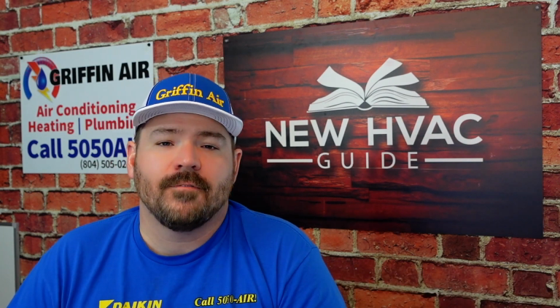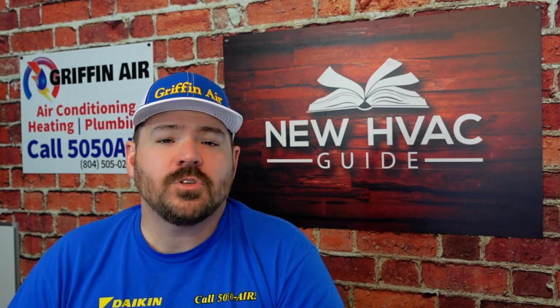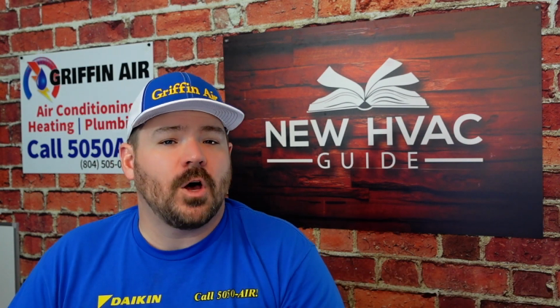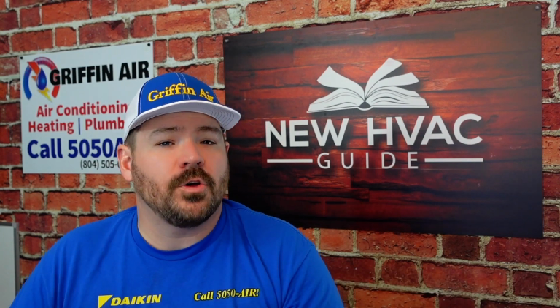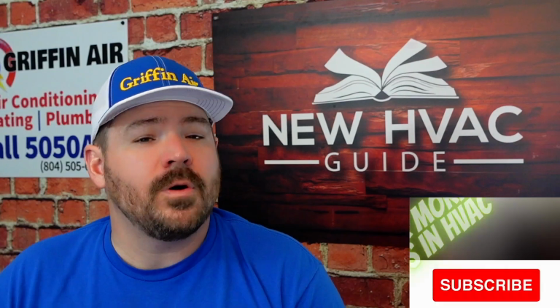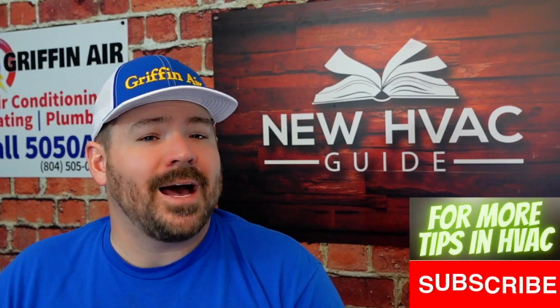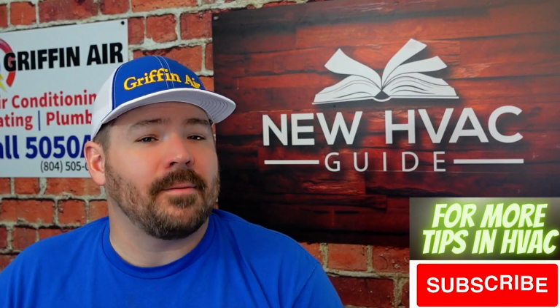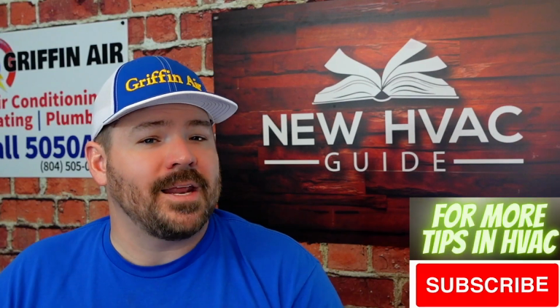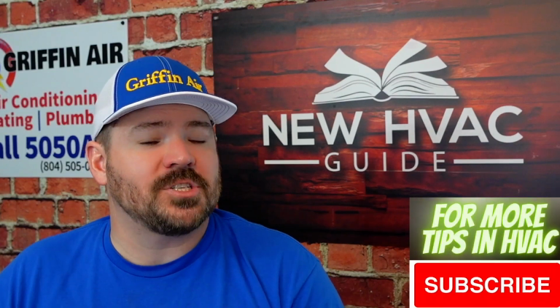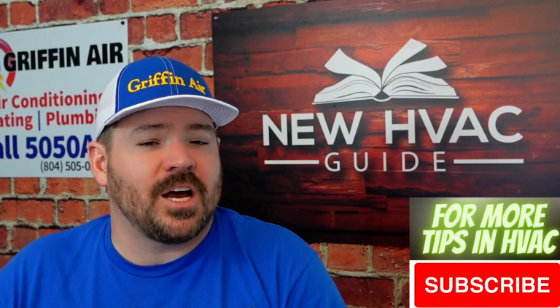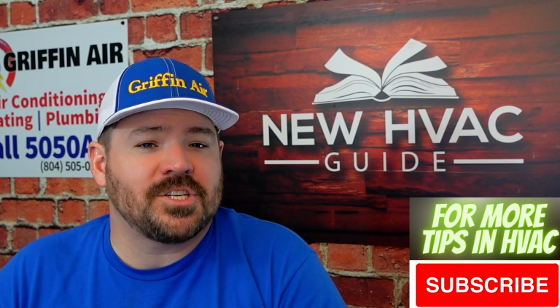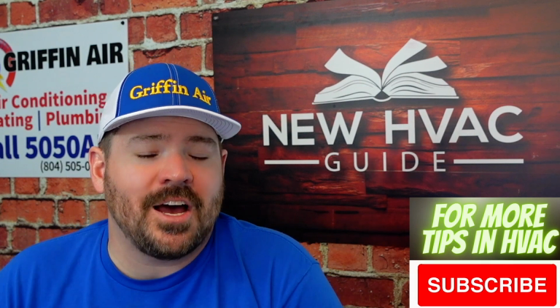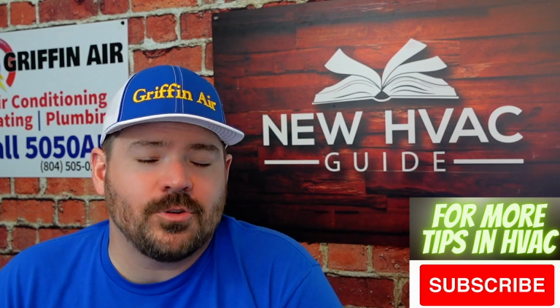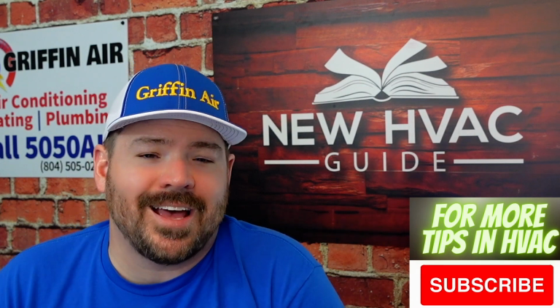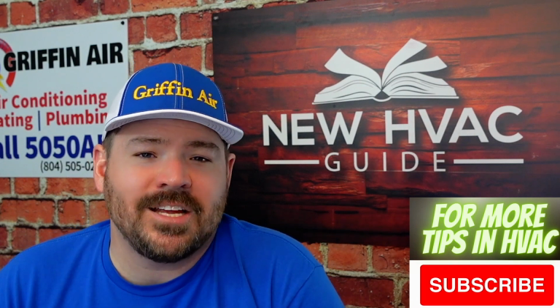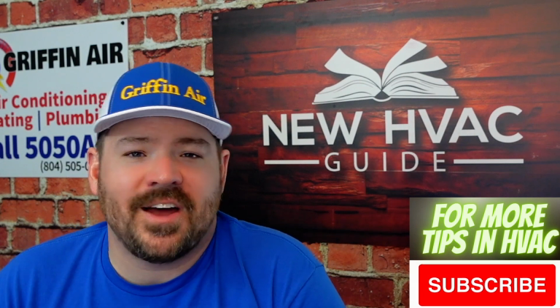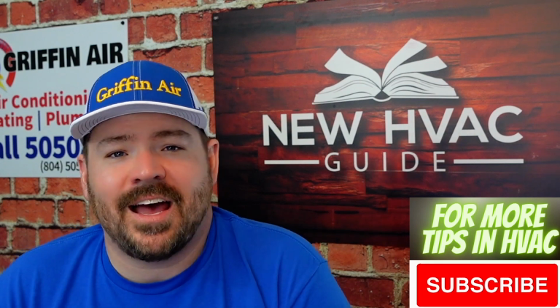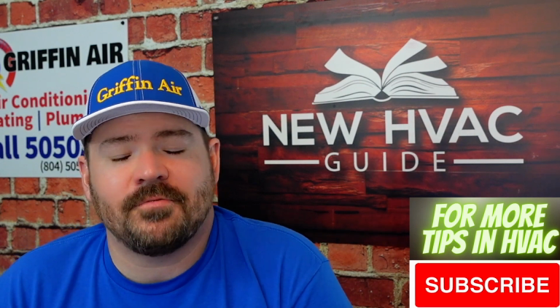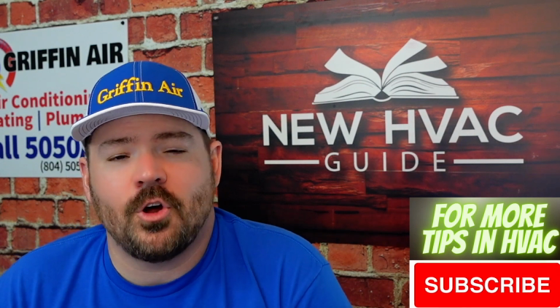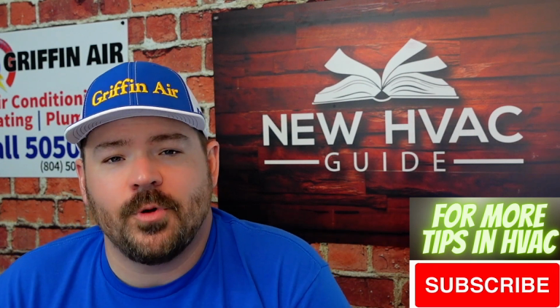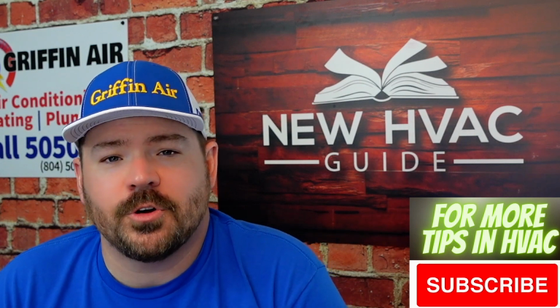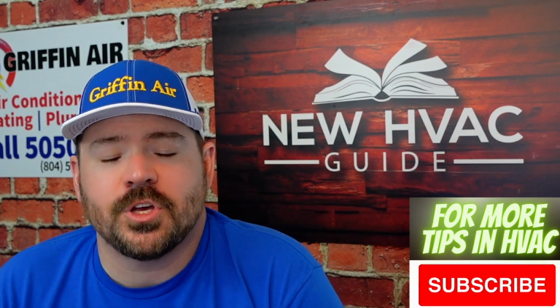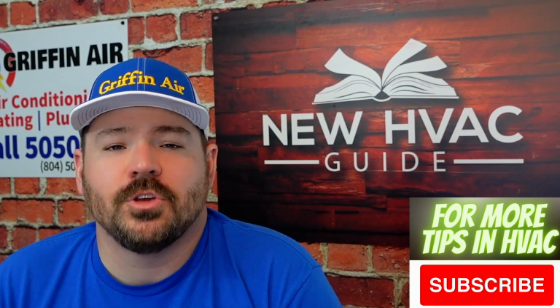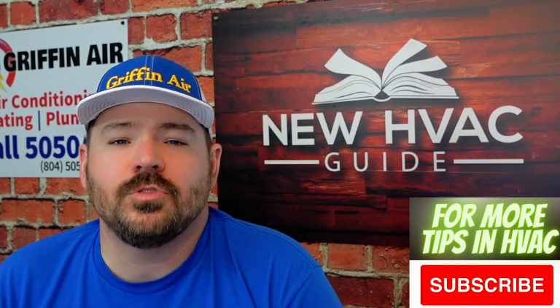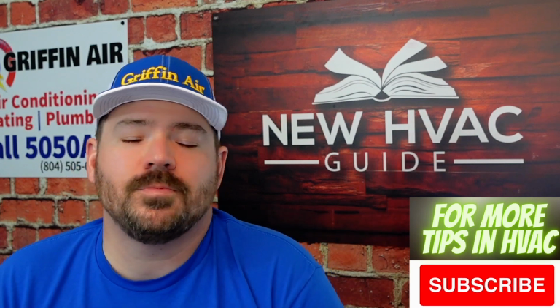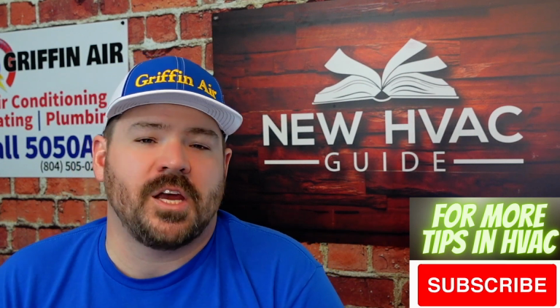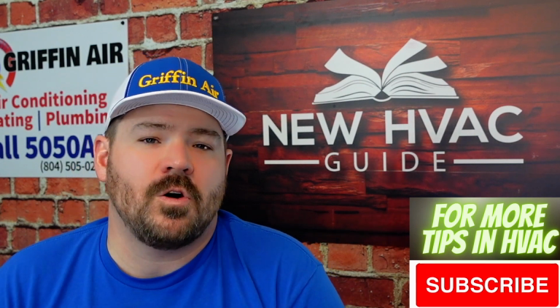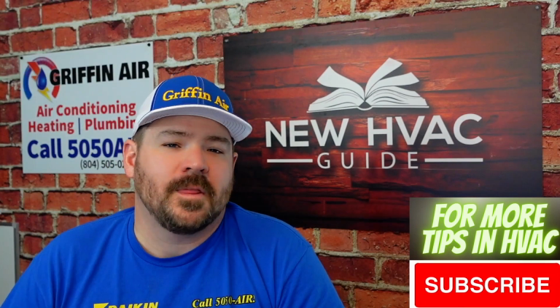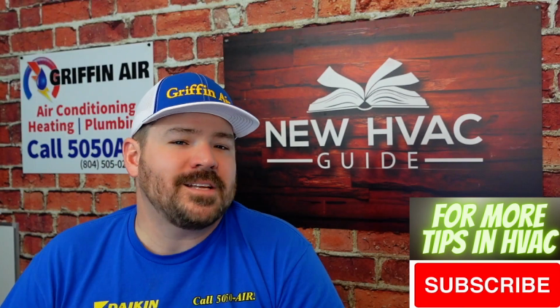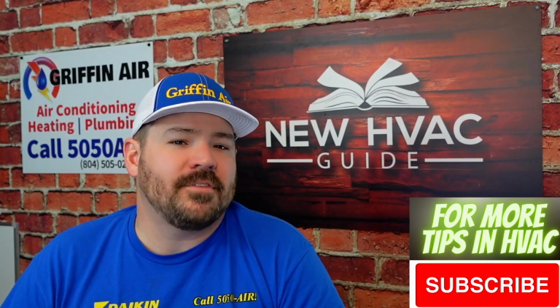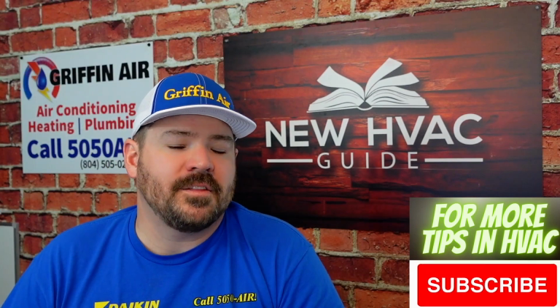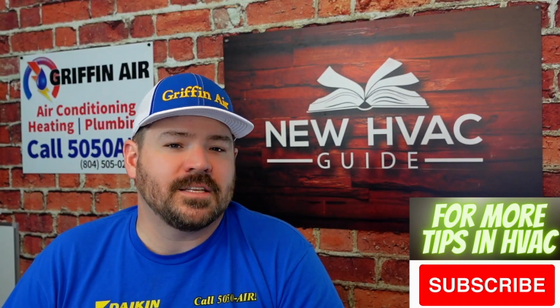First of all, who am I? My name is Josh. I host the HVAC Guide for Homeowners YouTube channel. Let's dive into this.